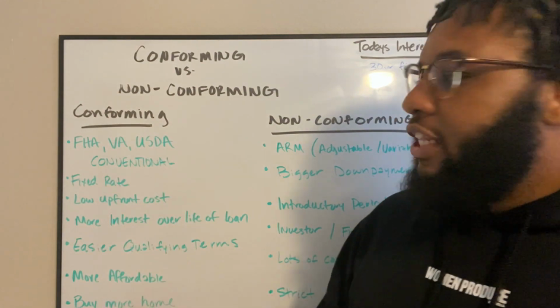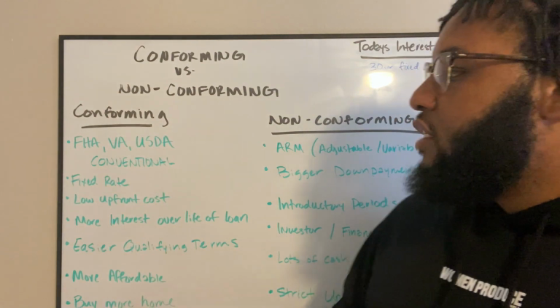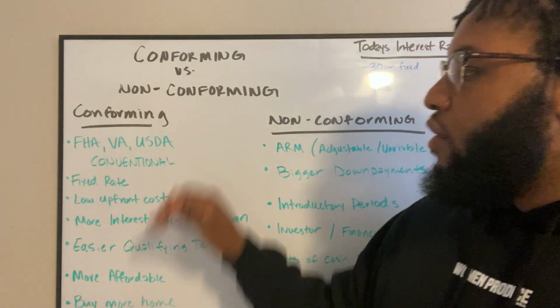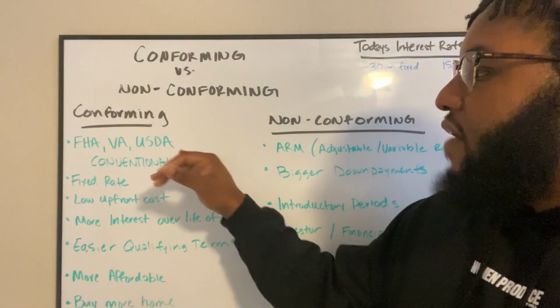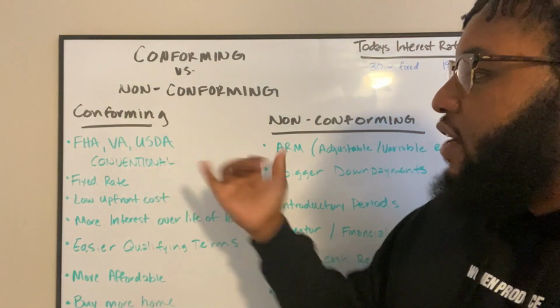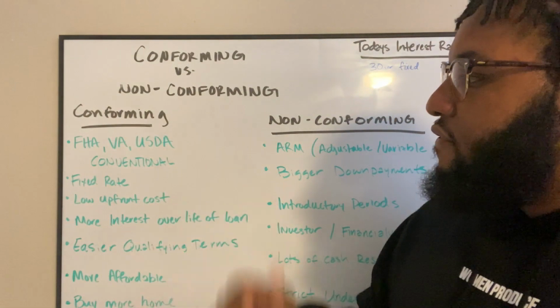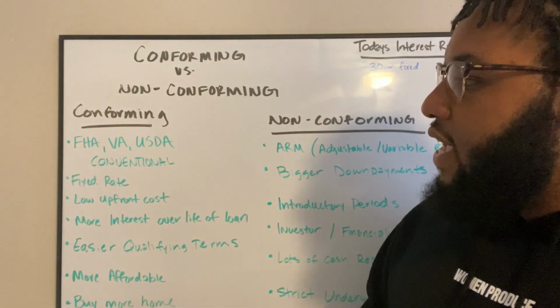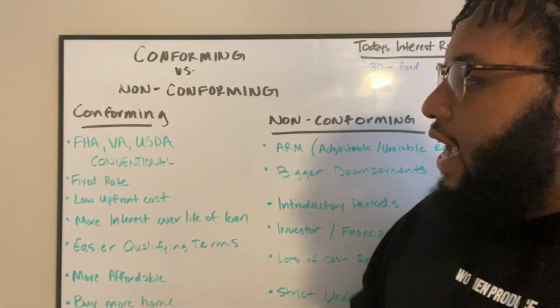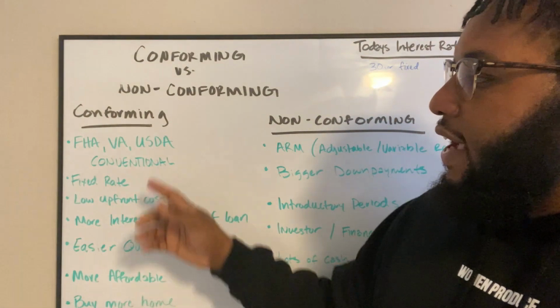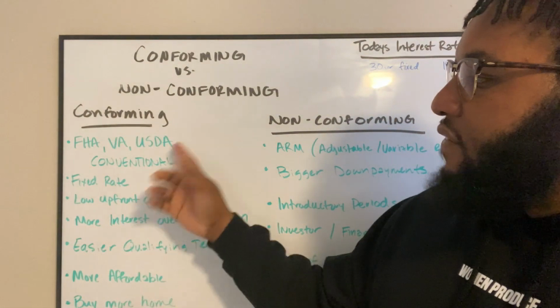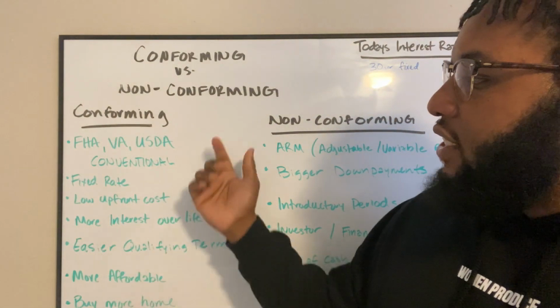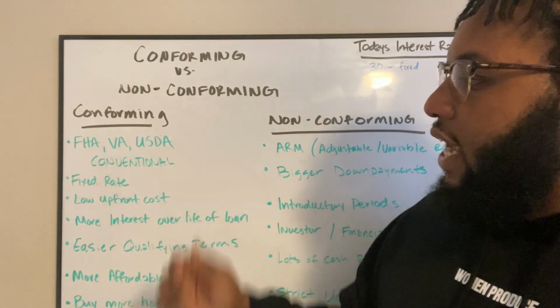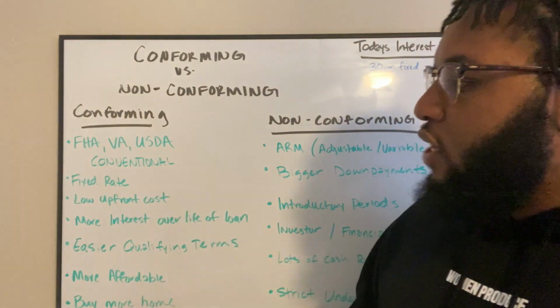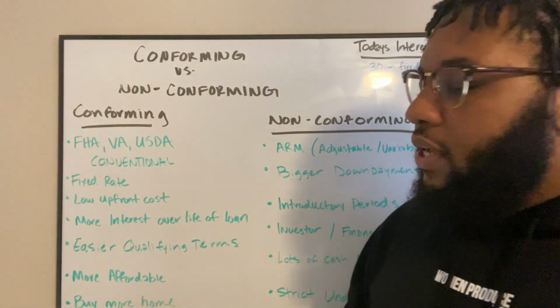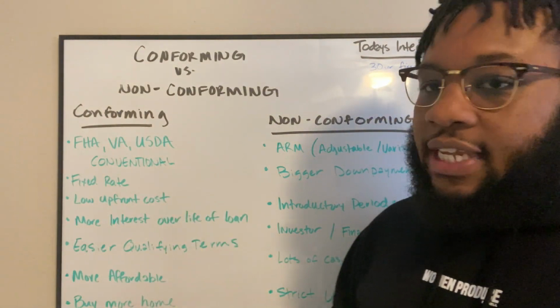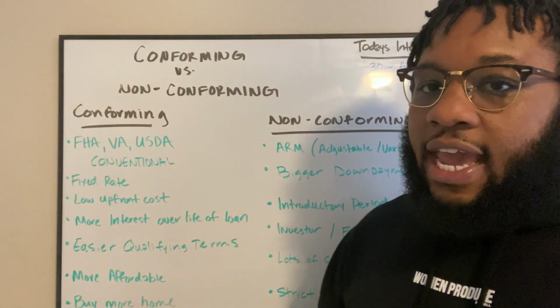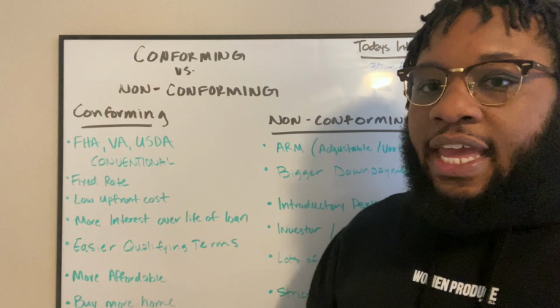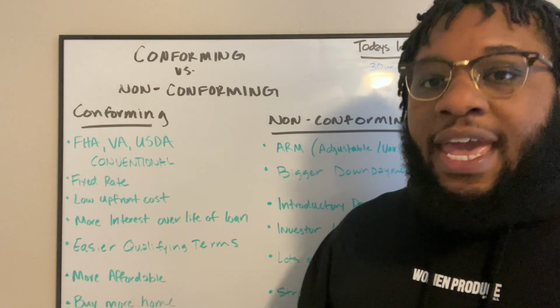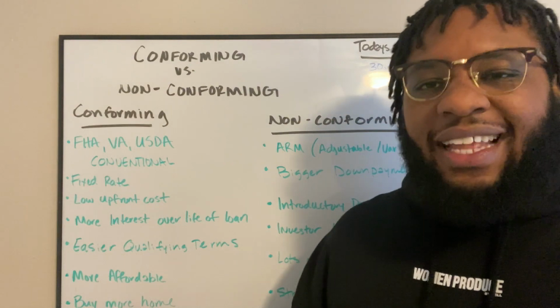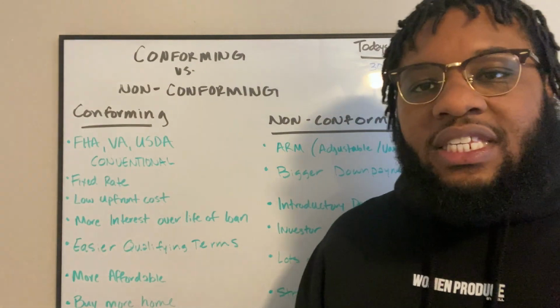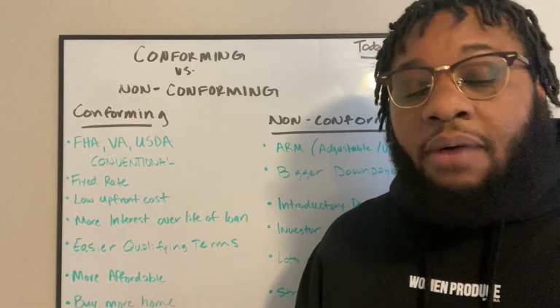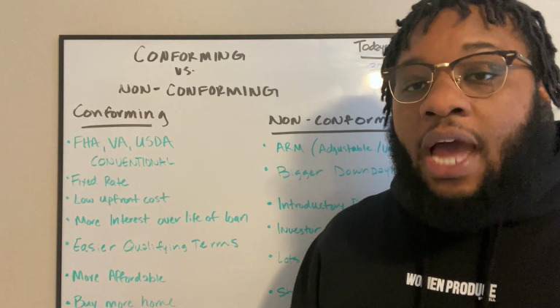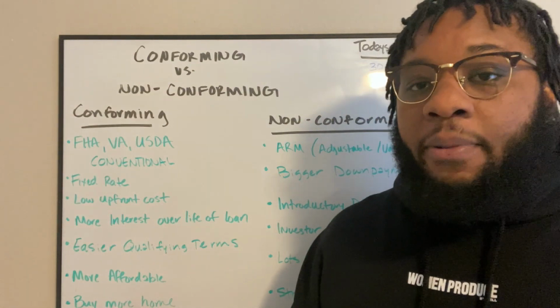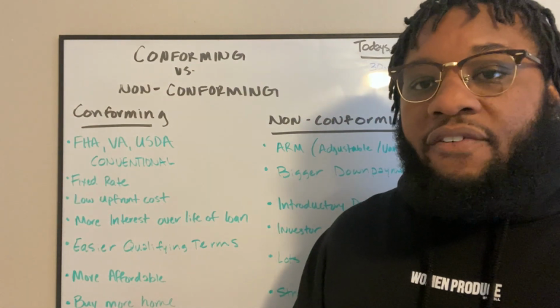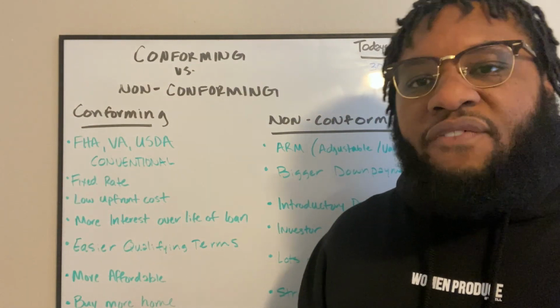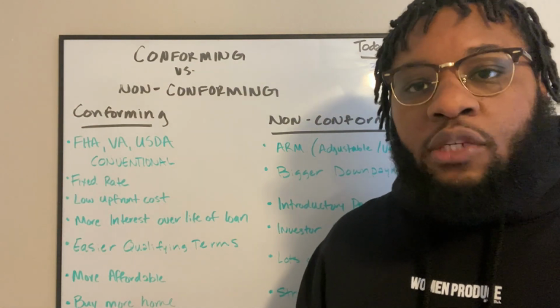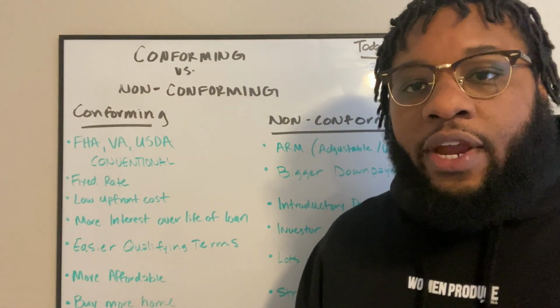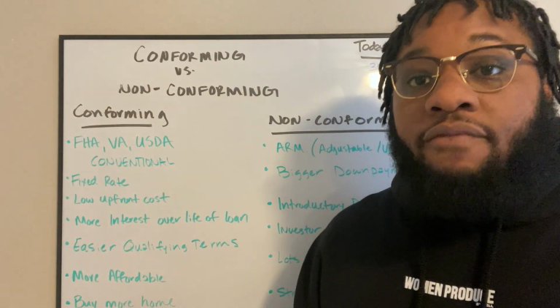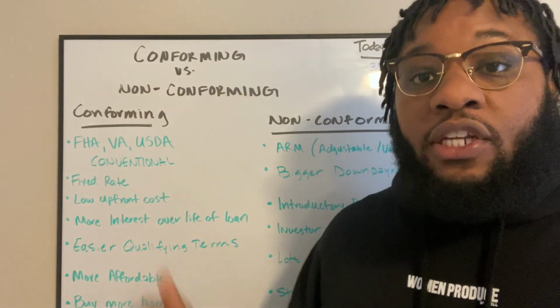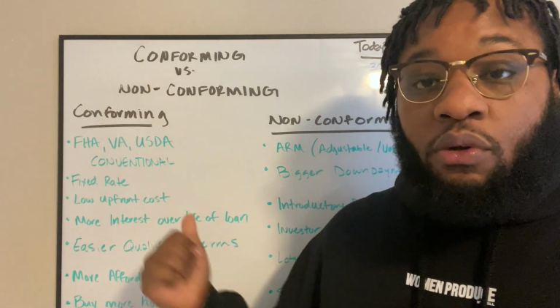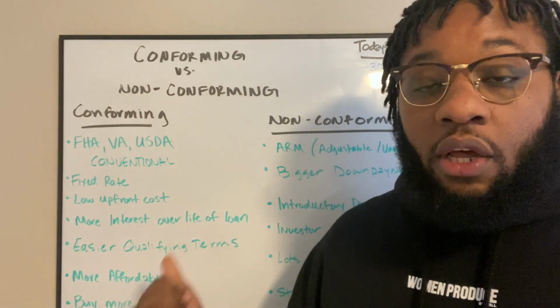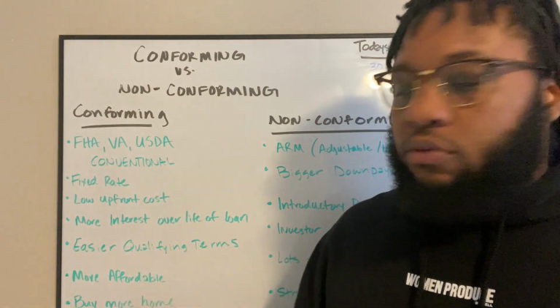These are where you find your VA, FHA, USDA, and some type of fixed-rate conventional loans.